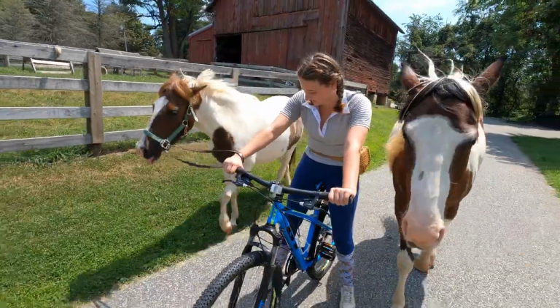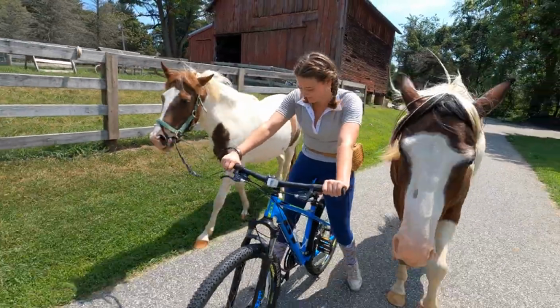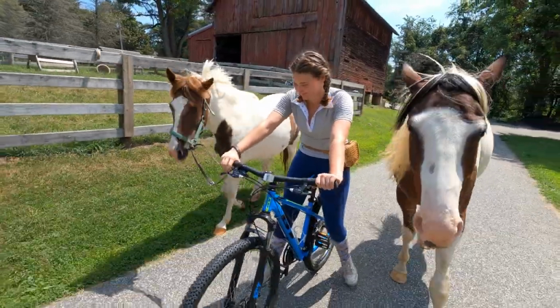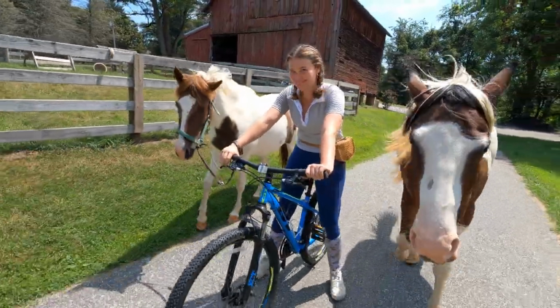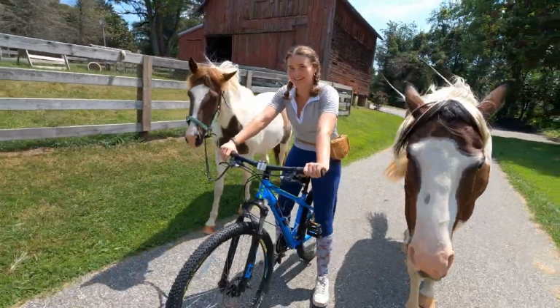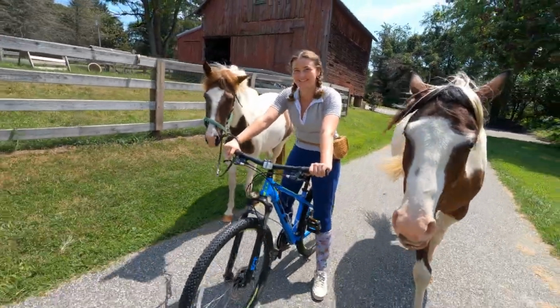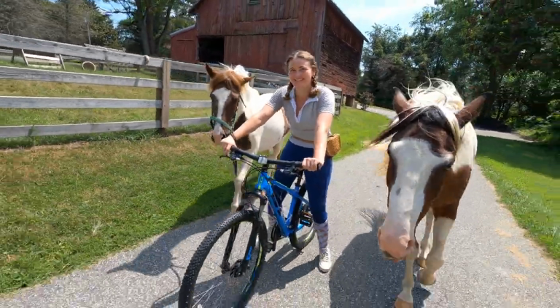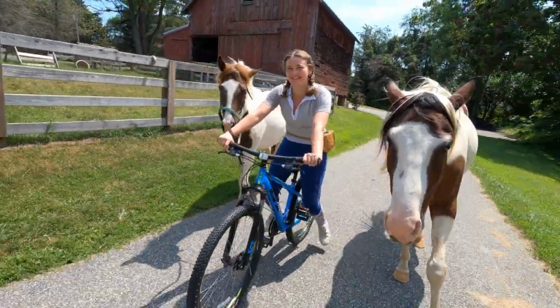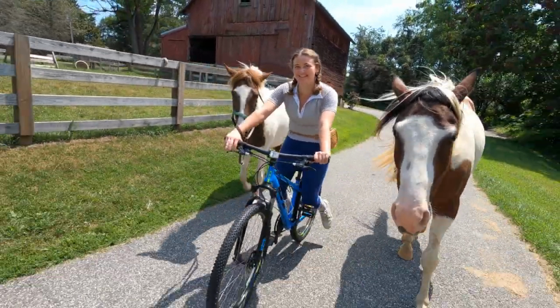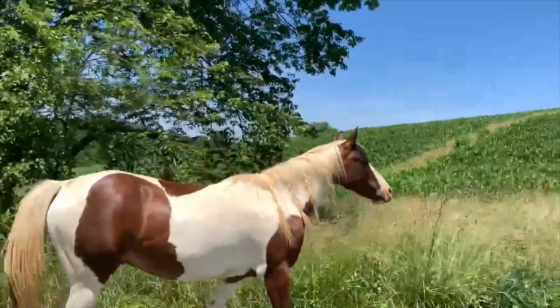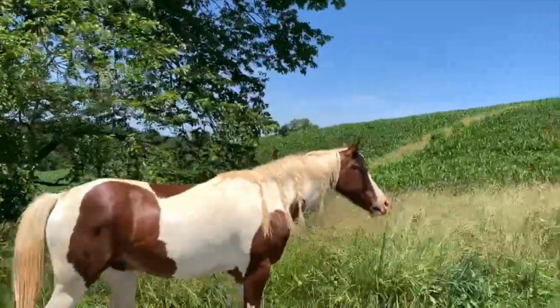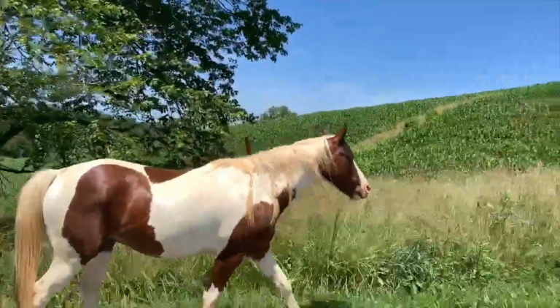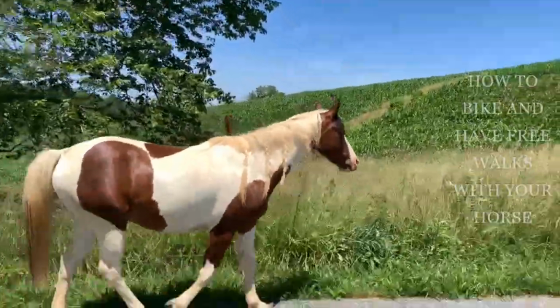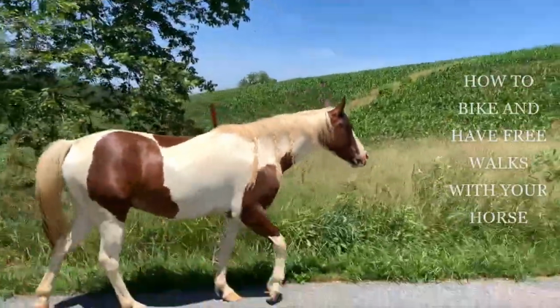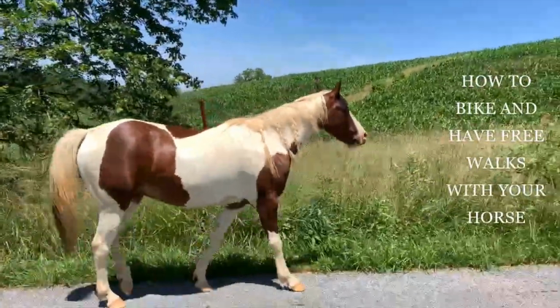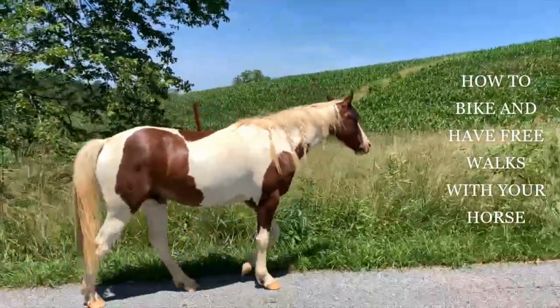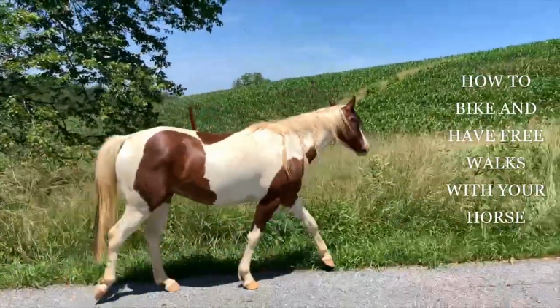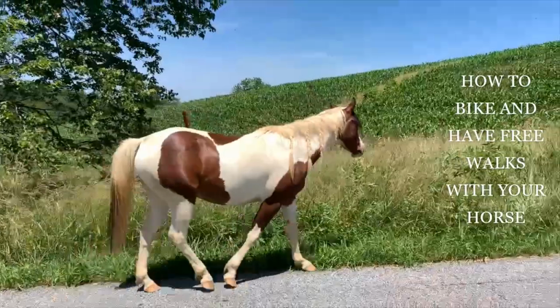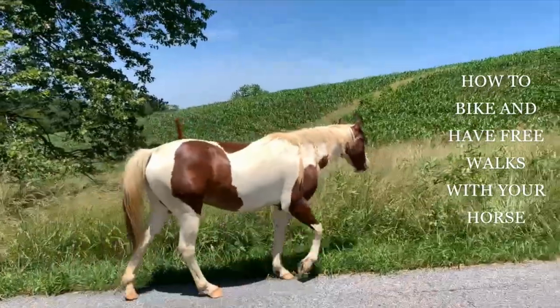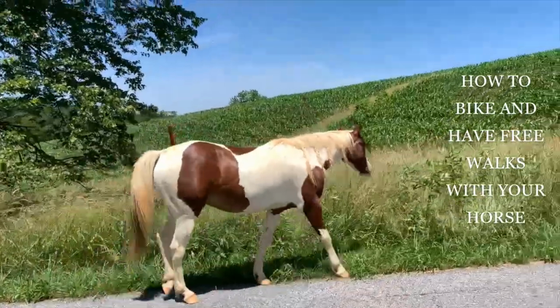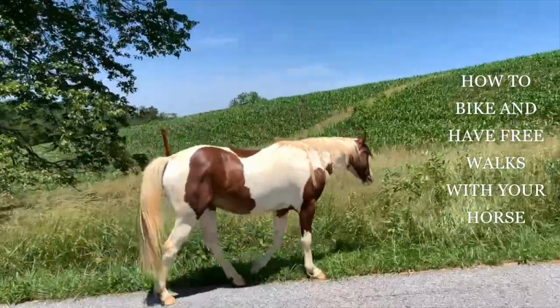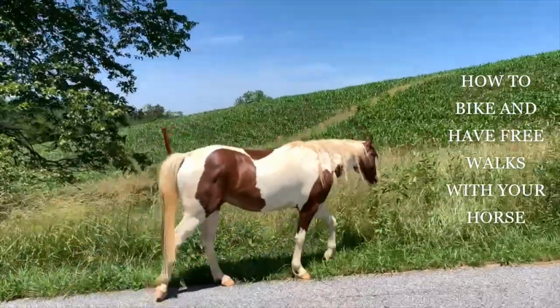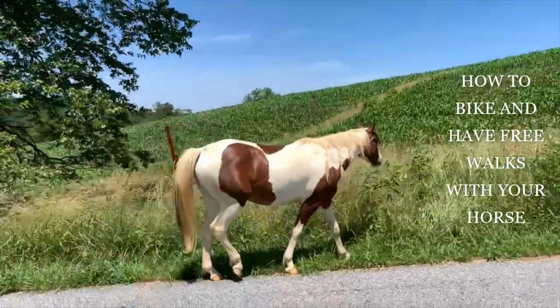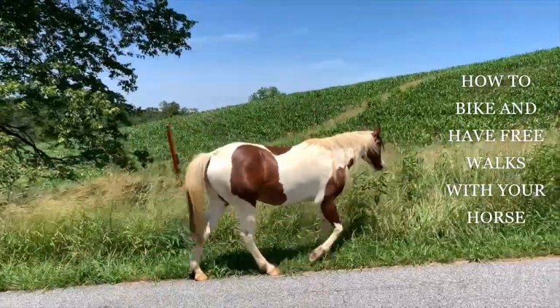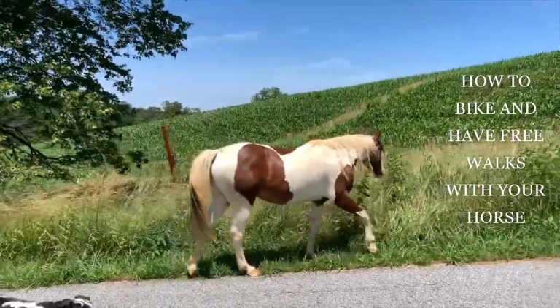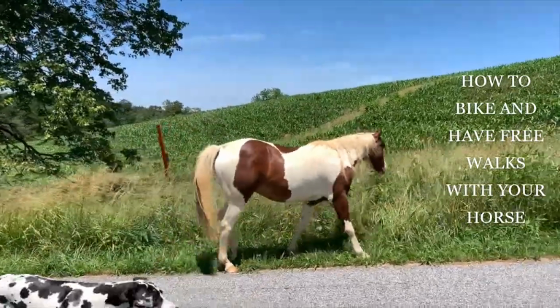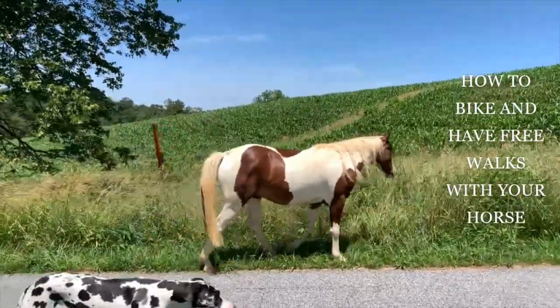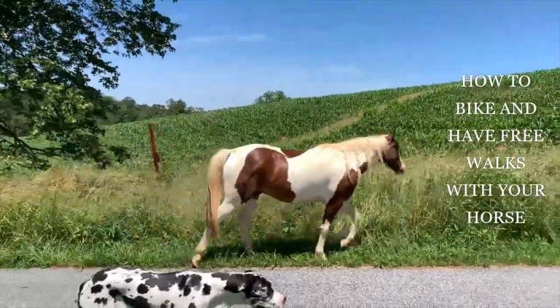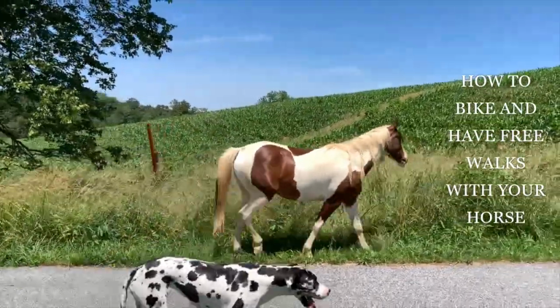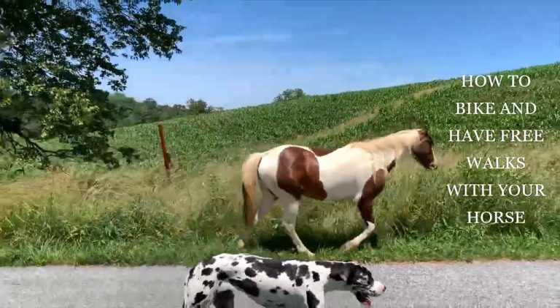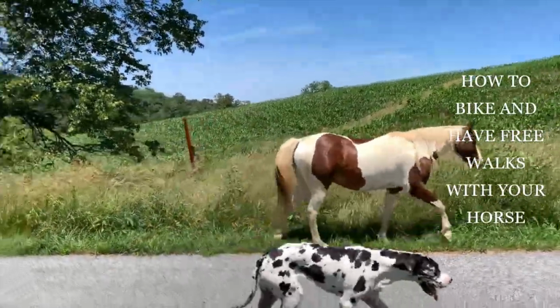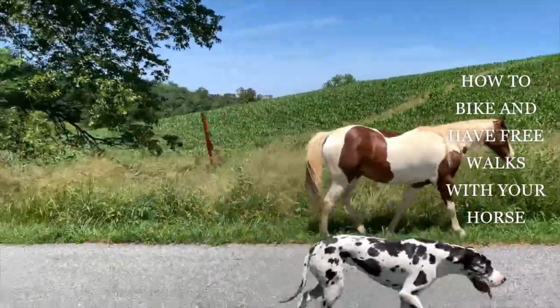Hello! Today I'm going to be showing you how I've started training my horses to follow me on the bike and for free walks.